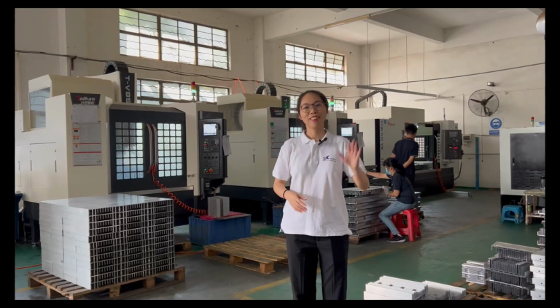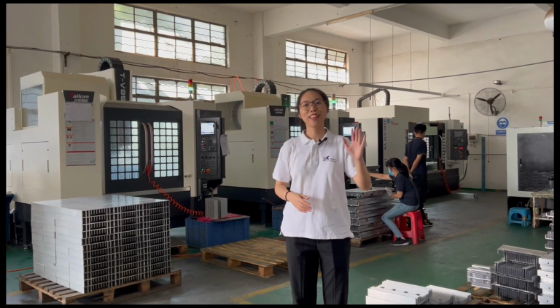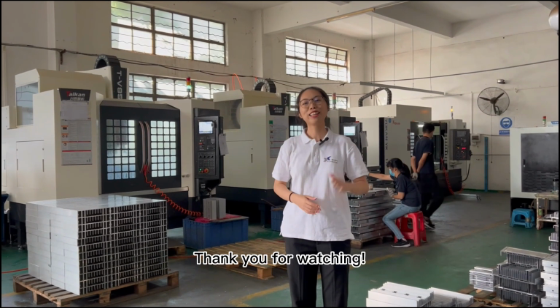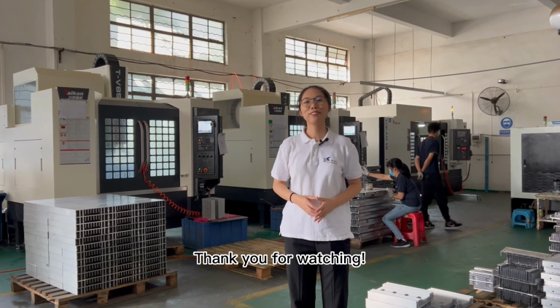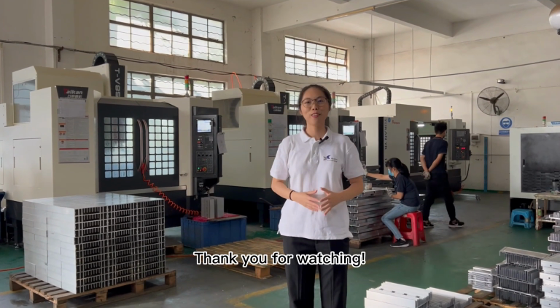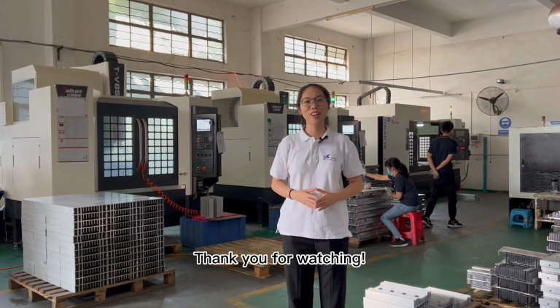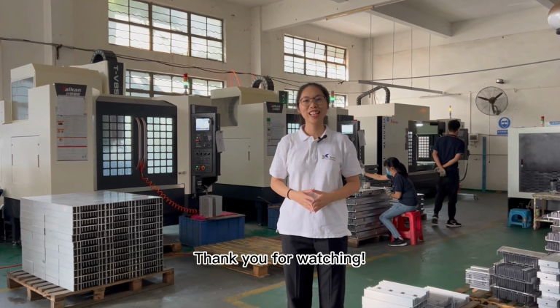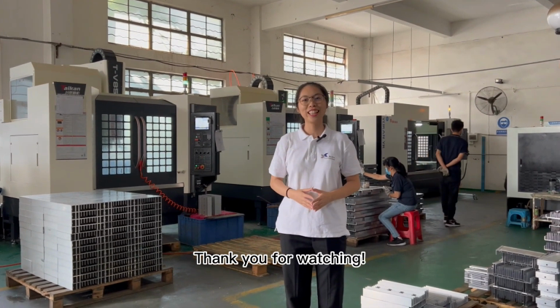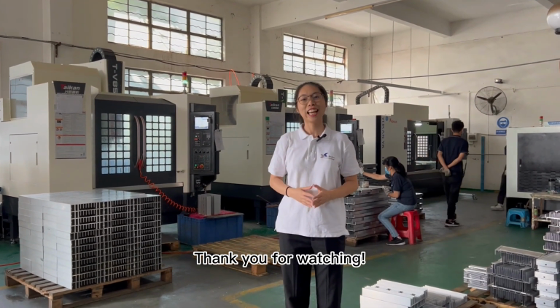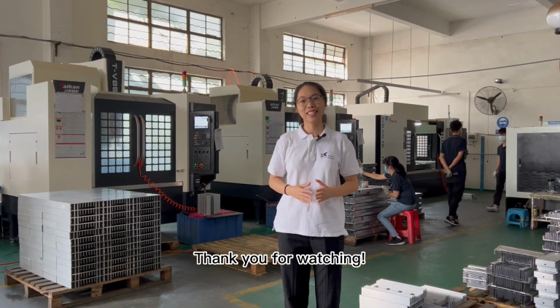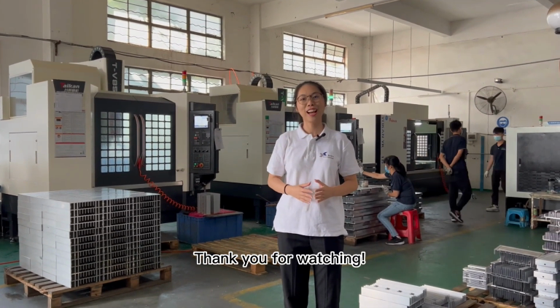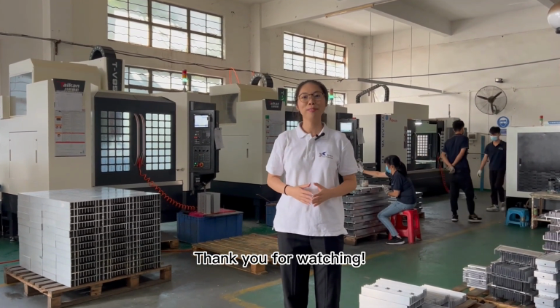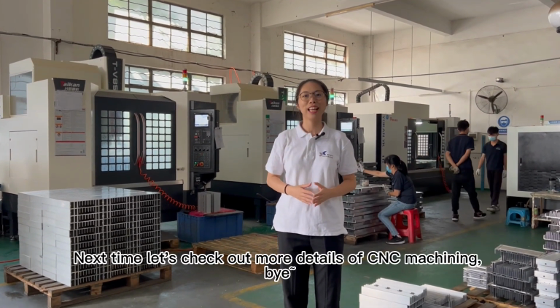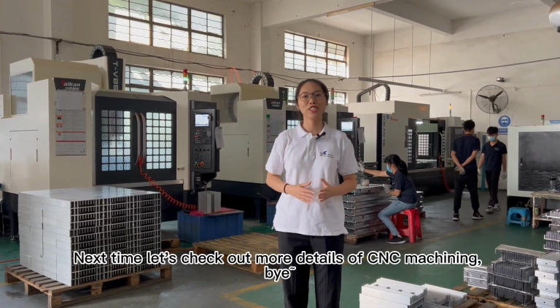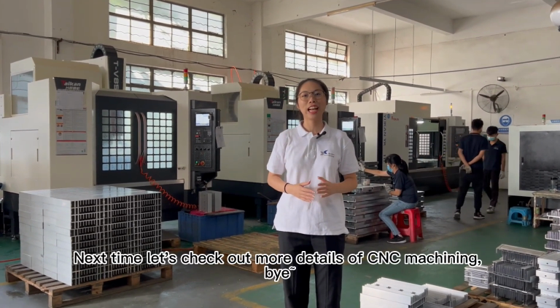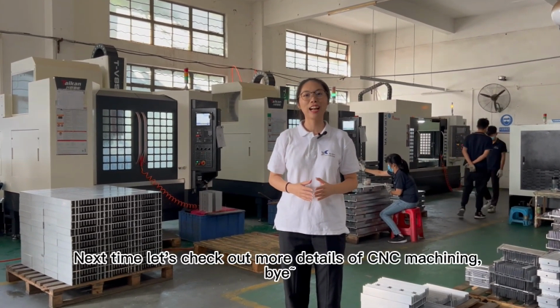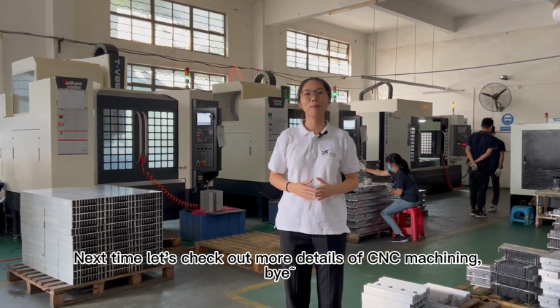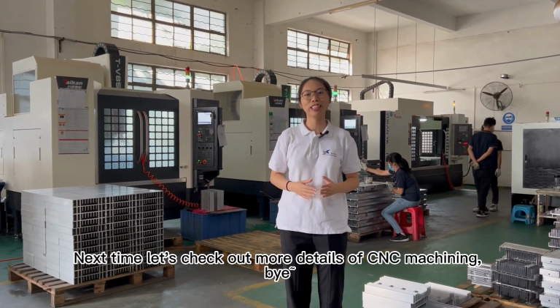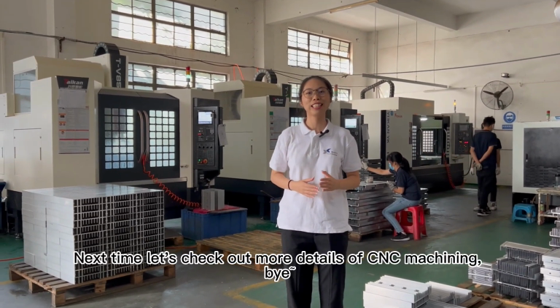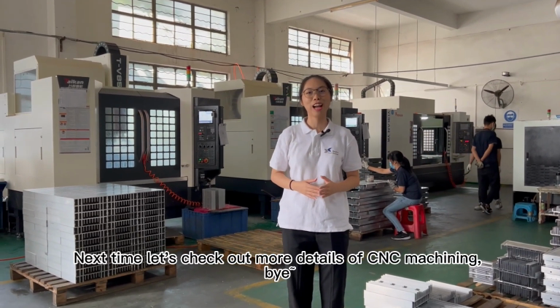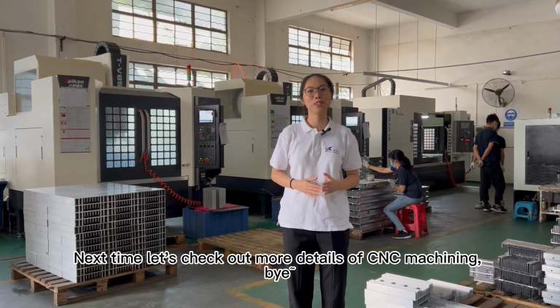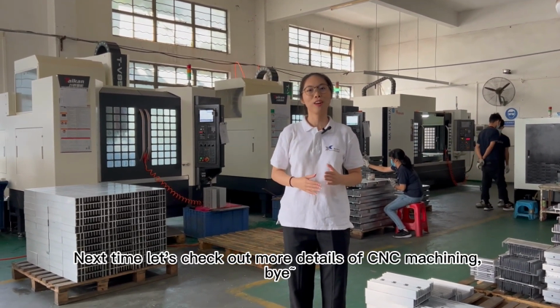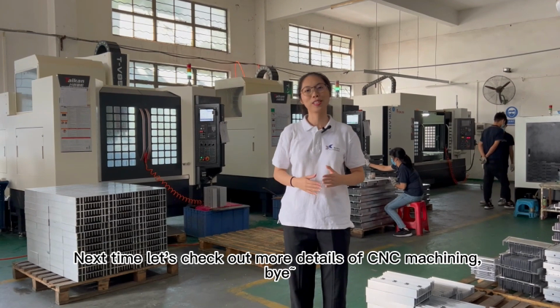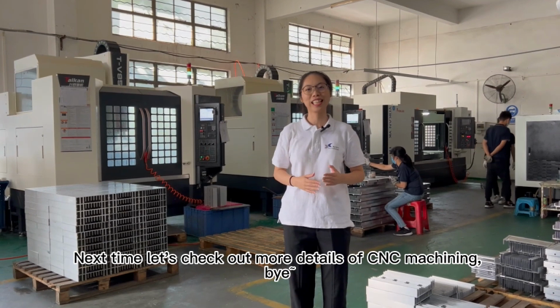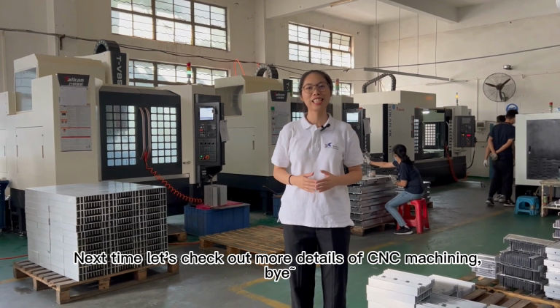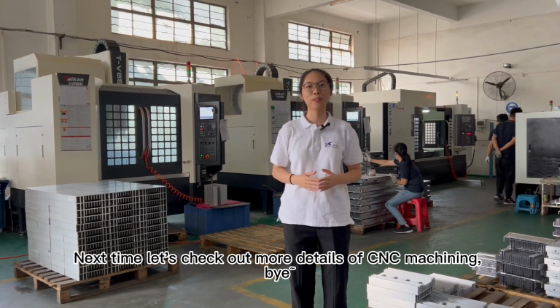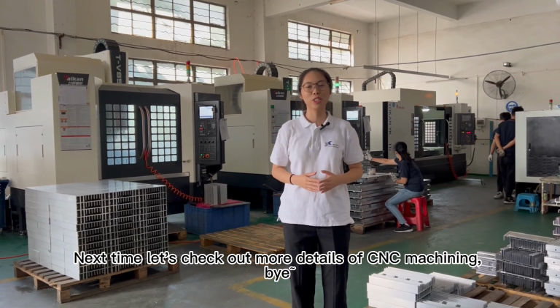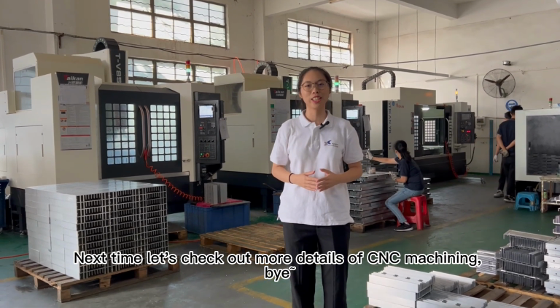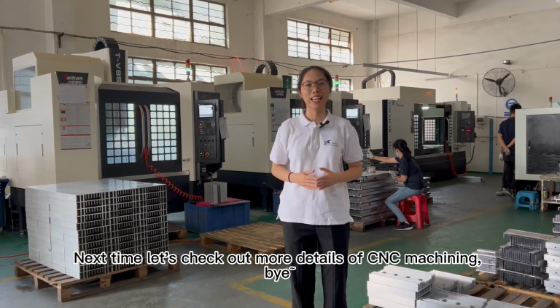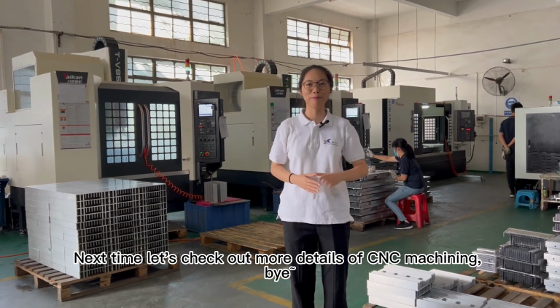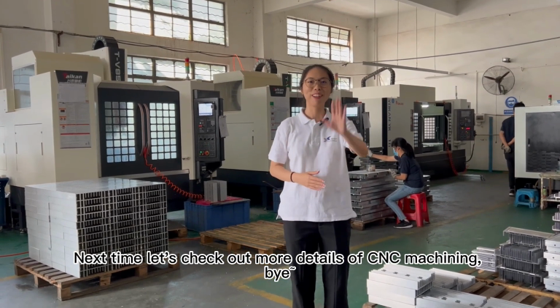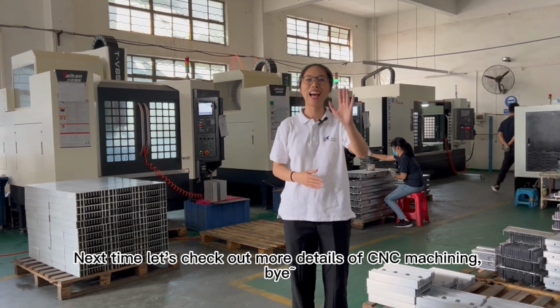Thank you for watching. Next time, let's check out more details of CNC machining. Bye!